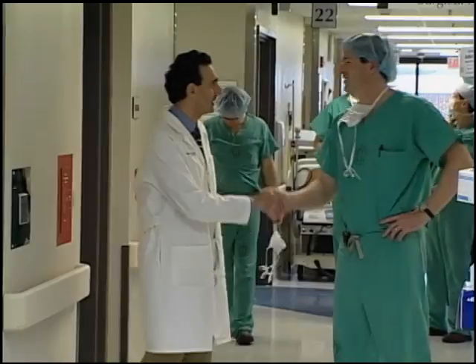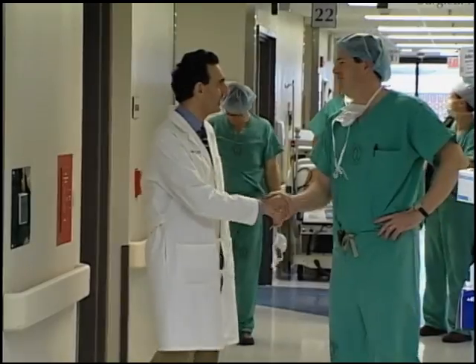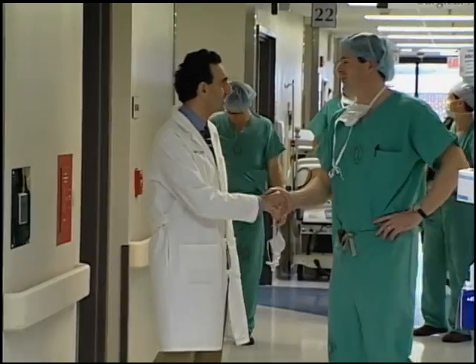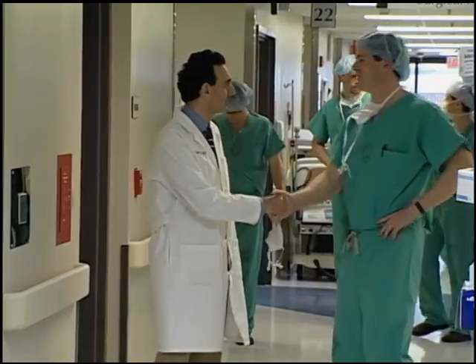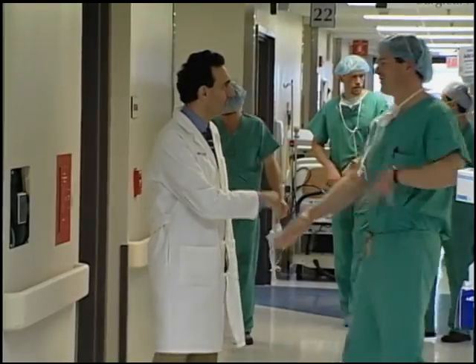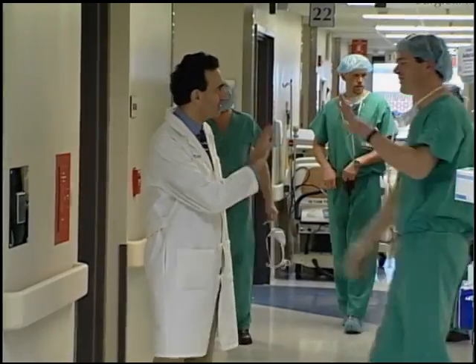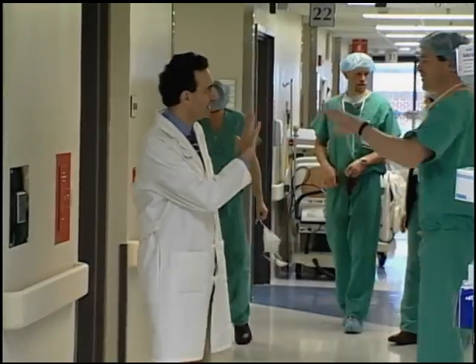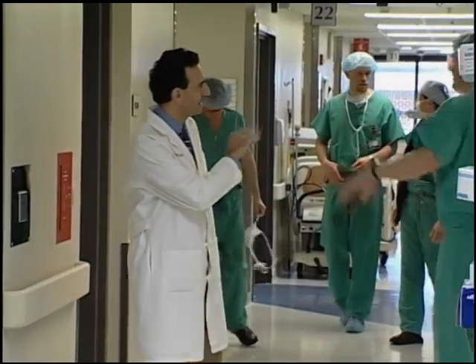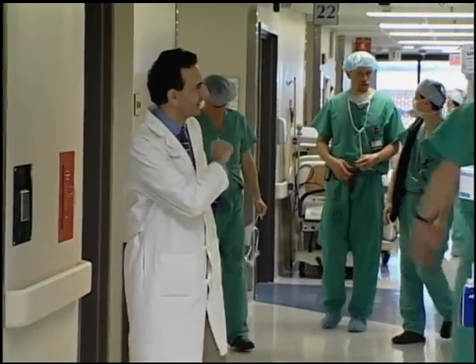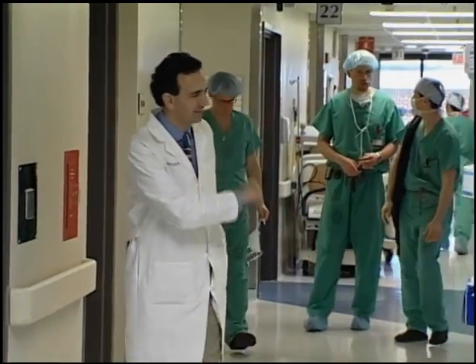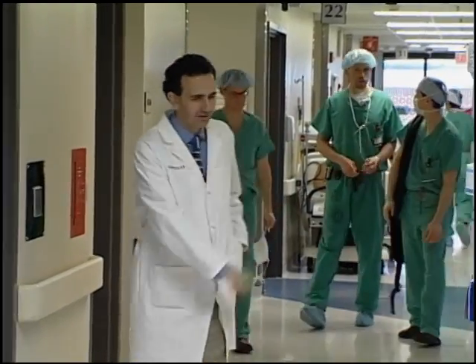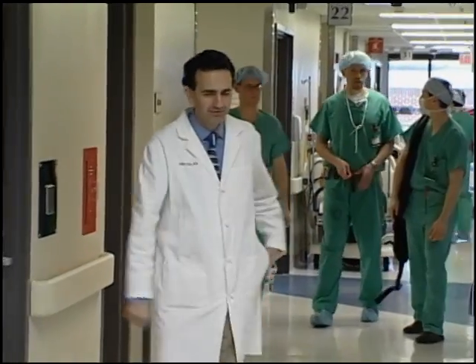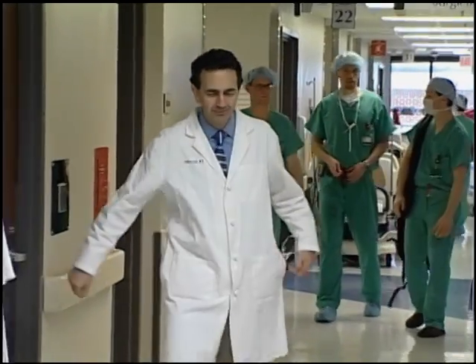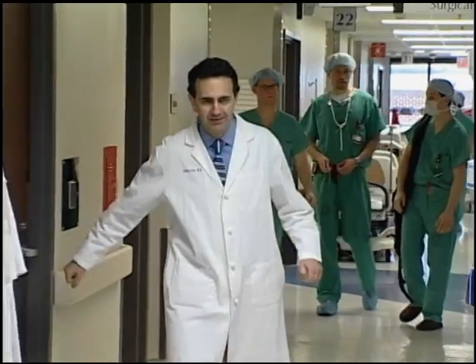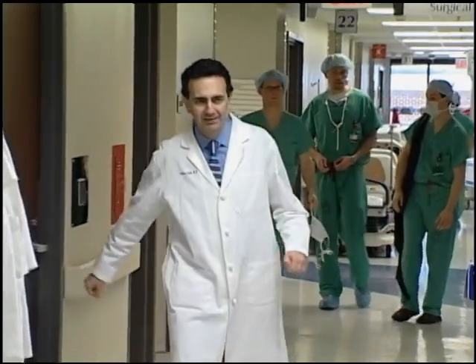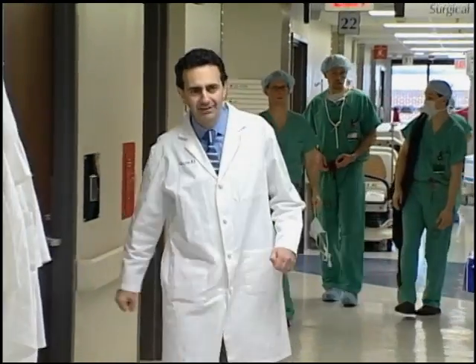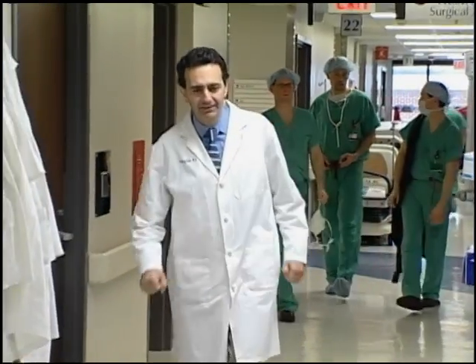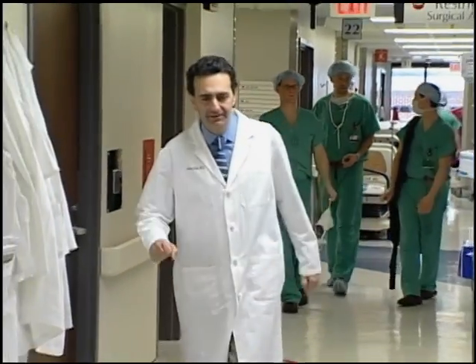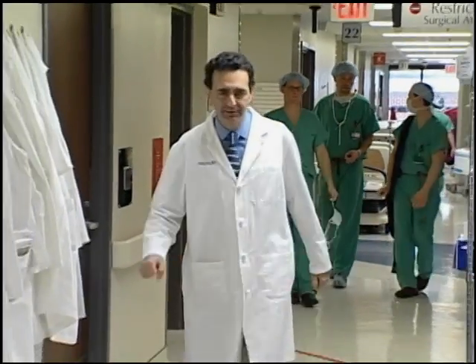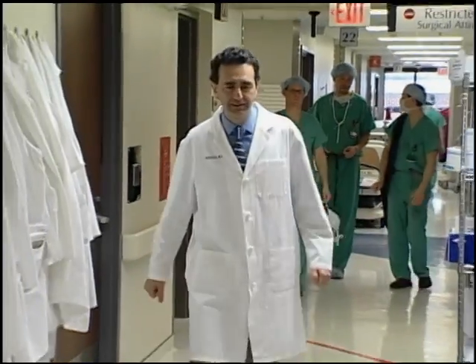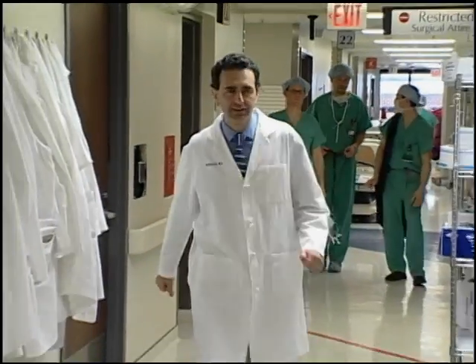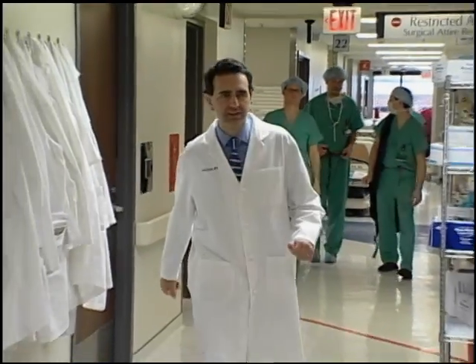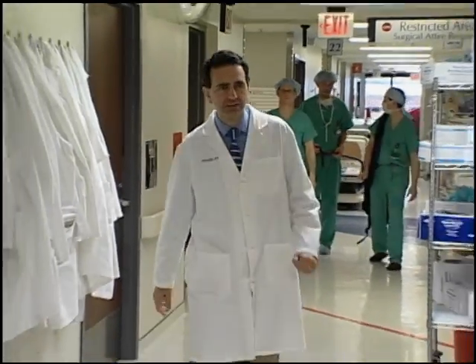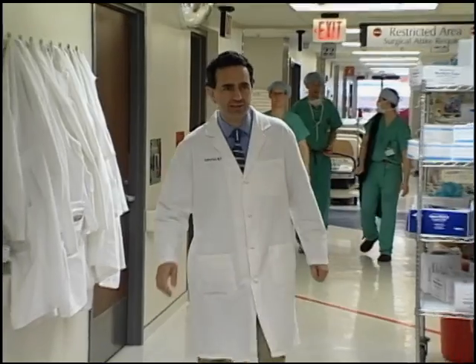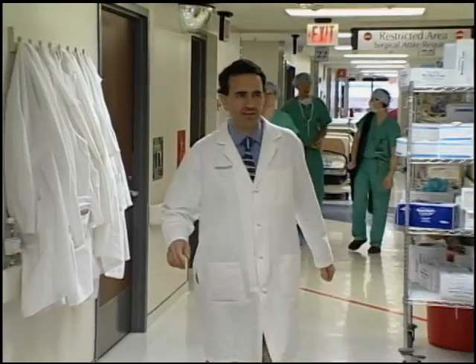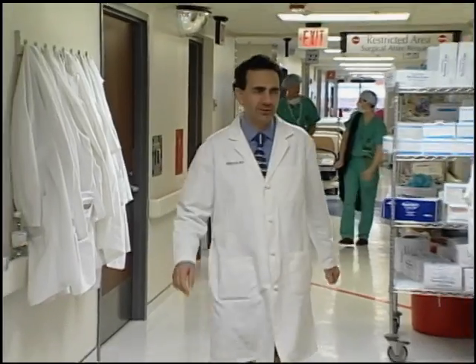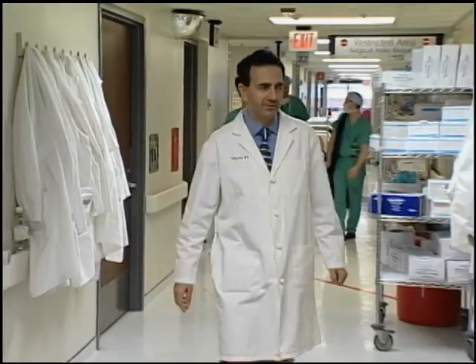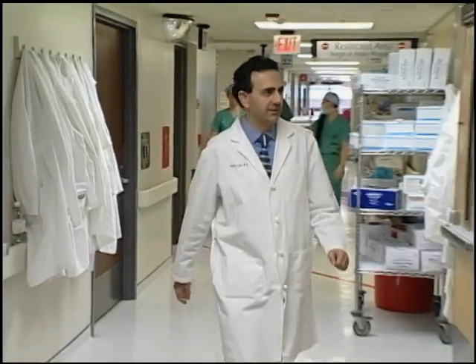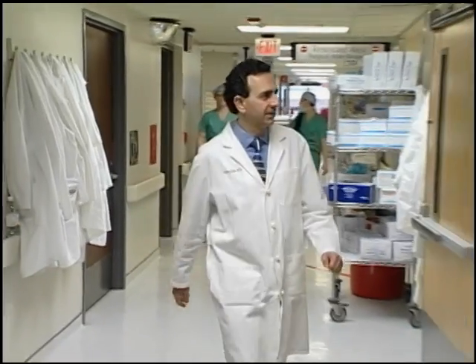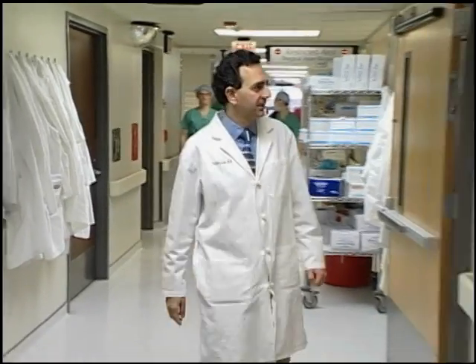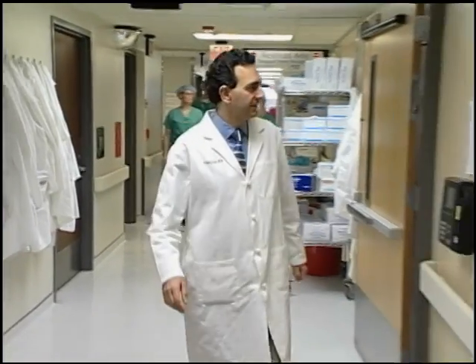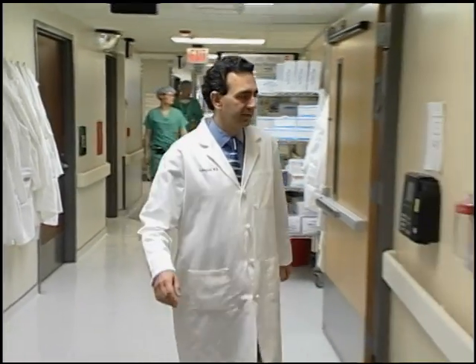I am Dr. Anthony Attala, Director of the Wake Forest Institute for Regenerative Medicine.